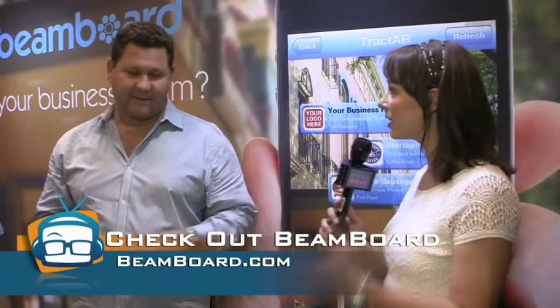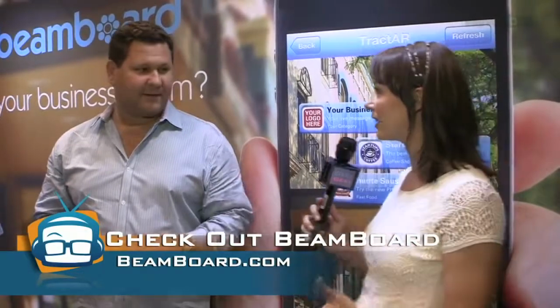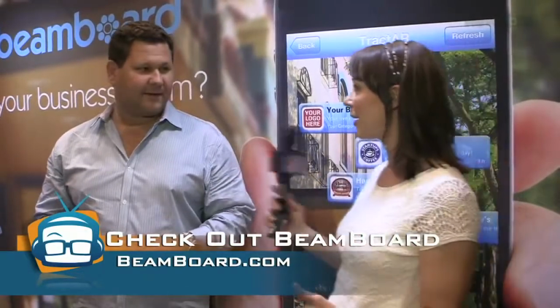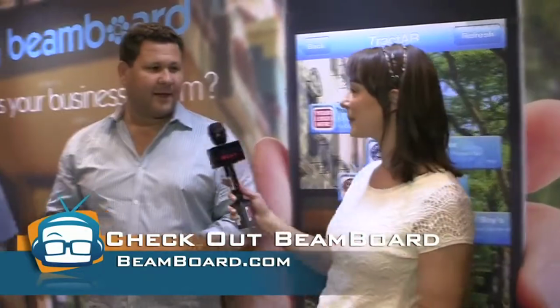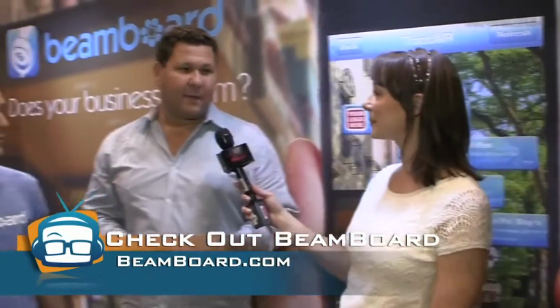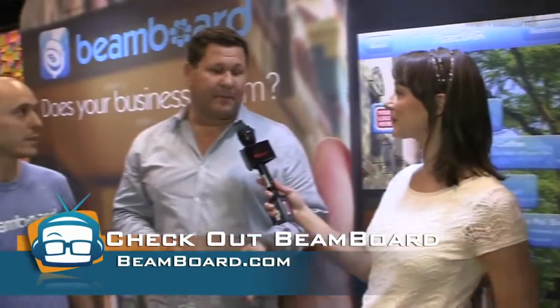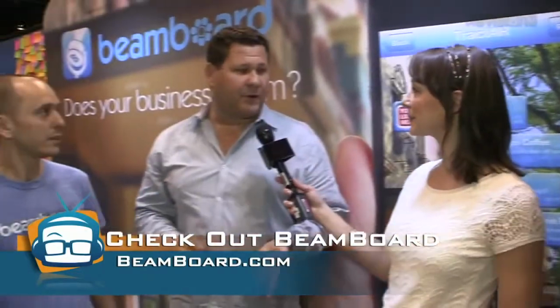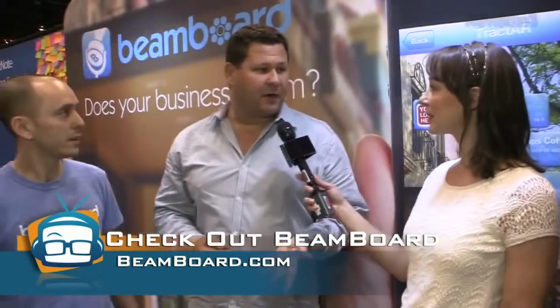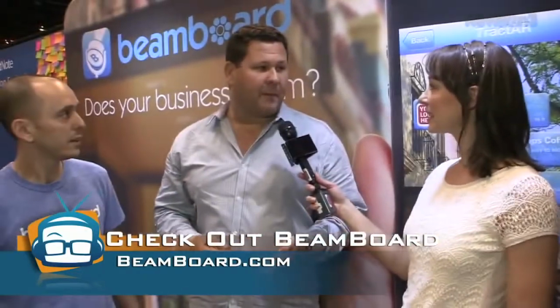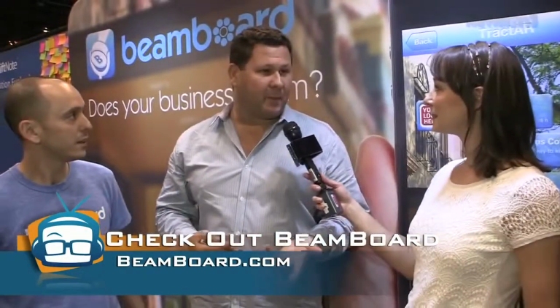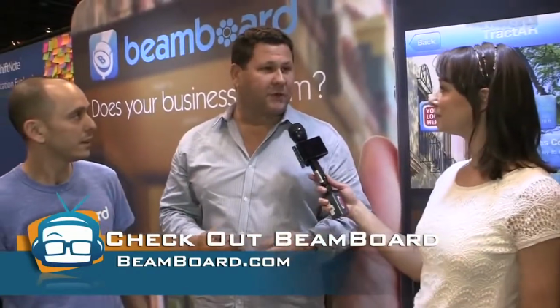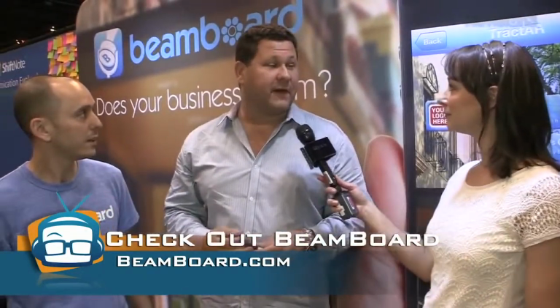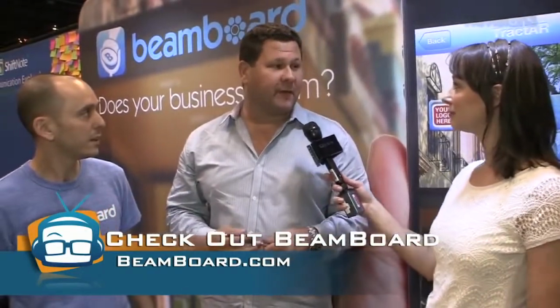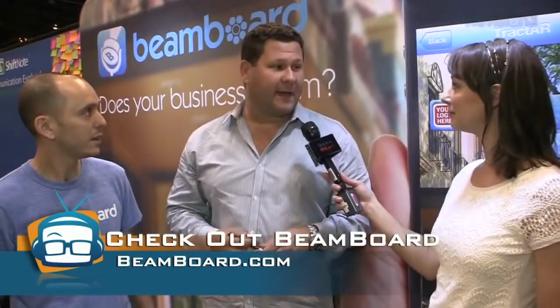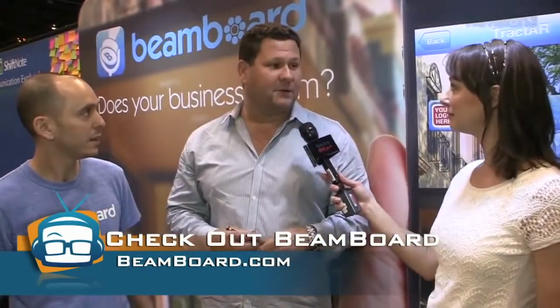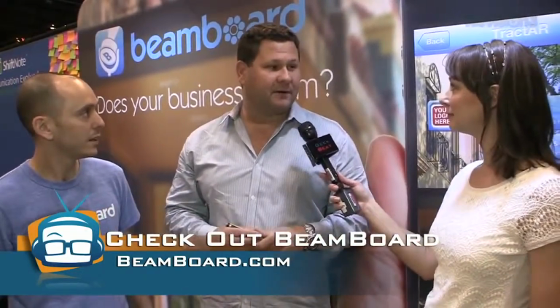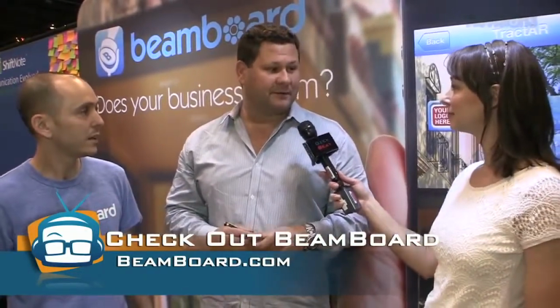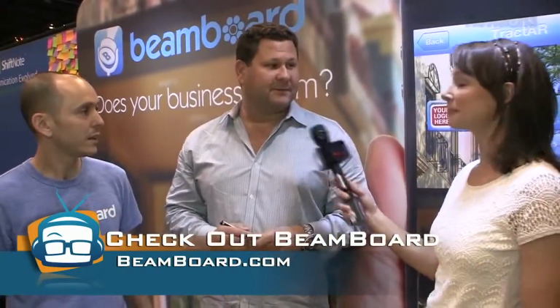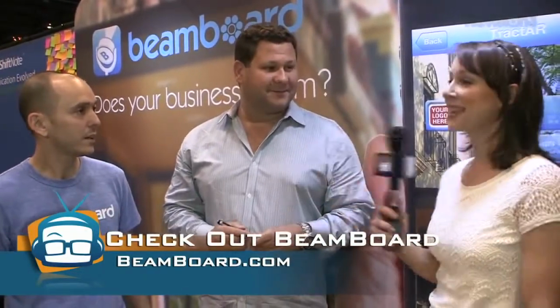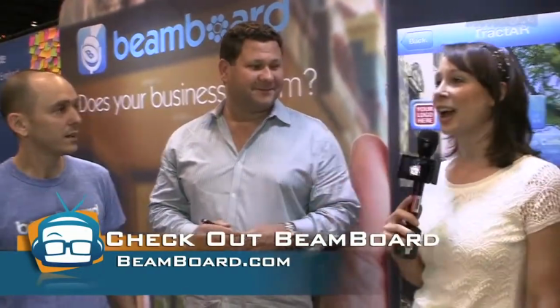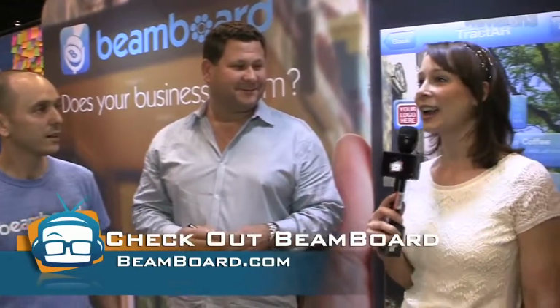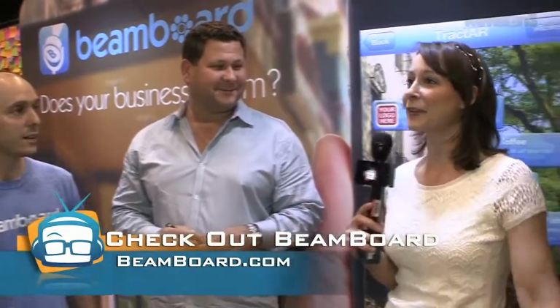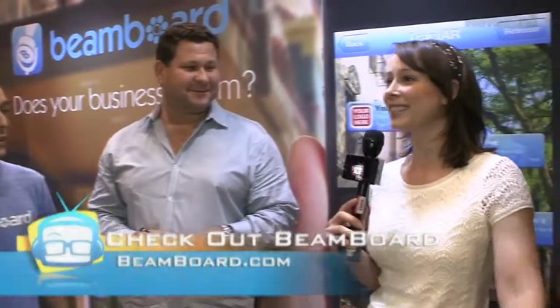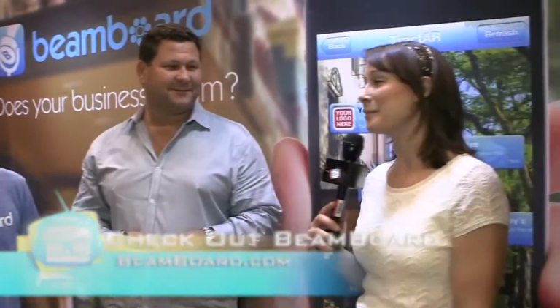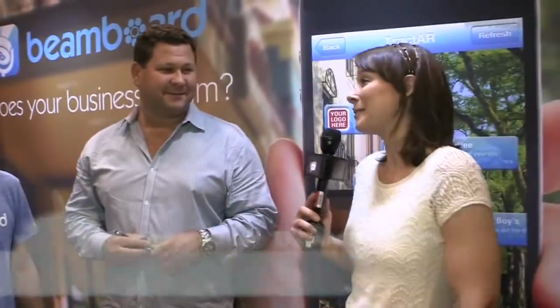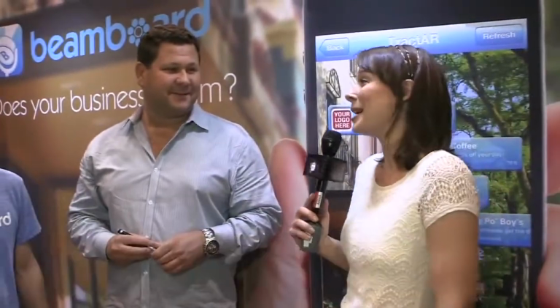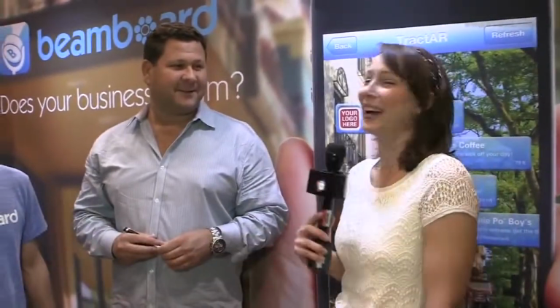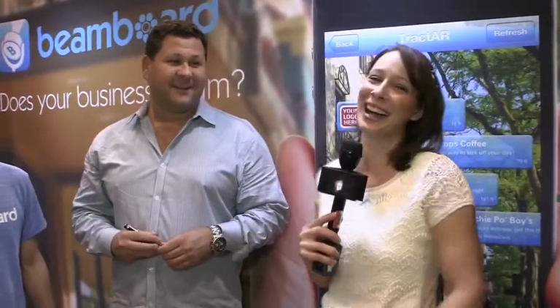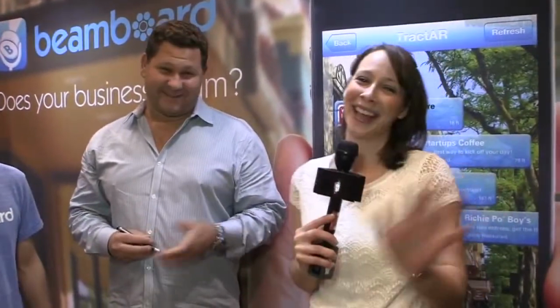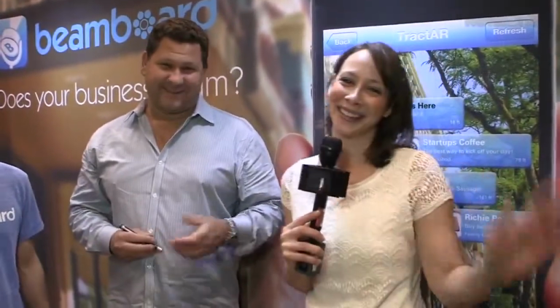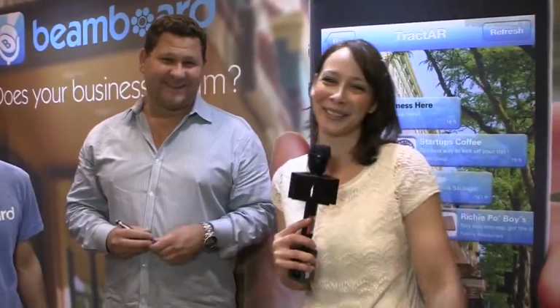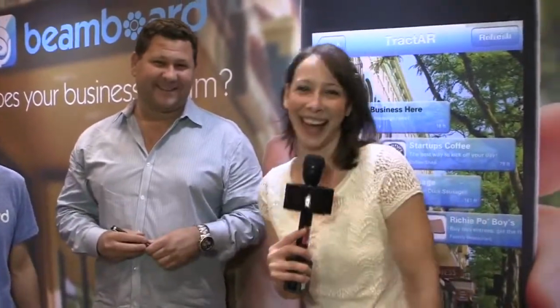Where can they go? Beamboard.com. And we're also available on the app store. I feel like saying, beam me up. I'm Callie Lewis. Bye.